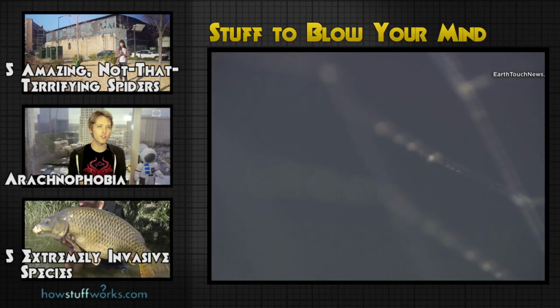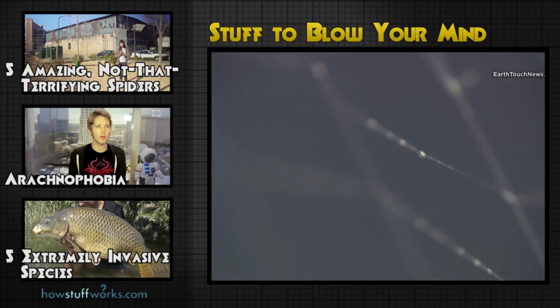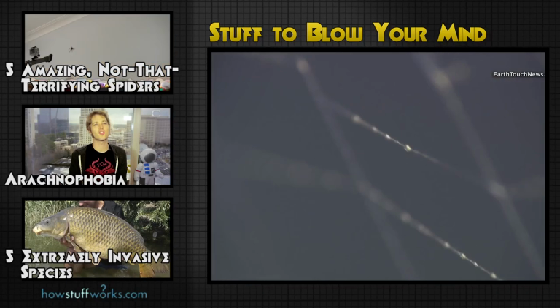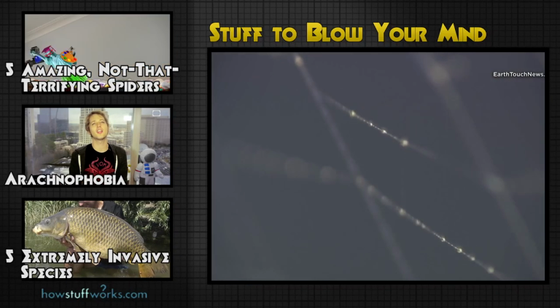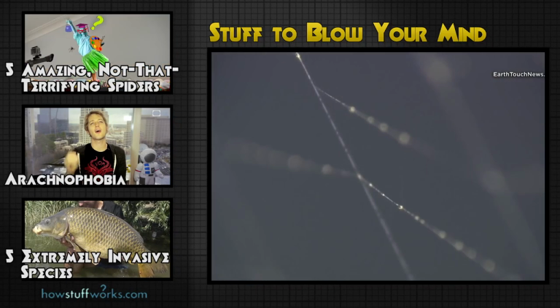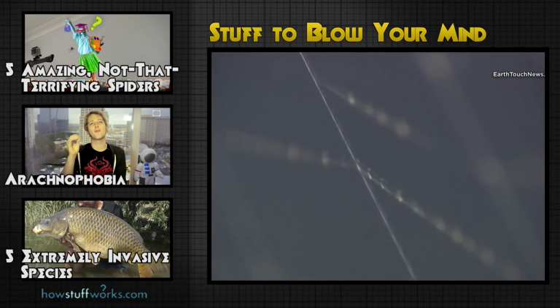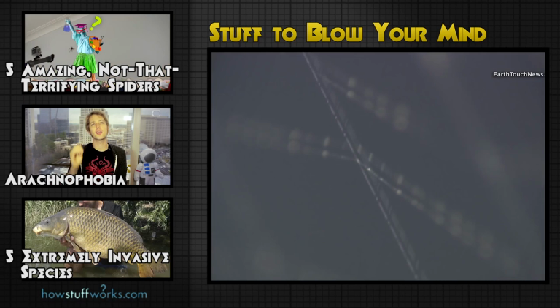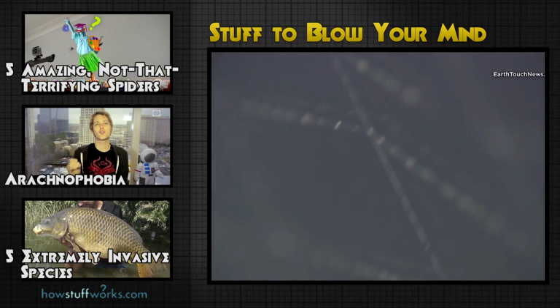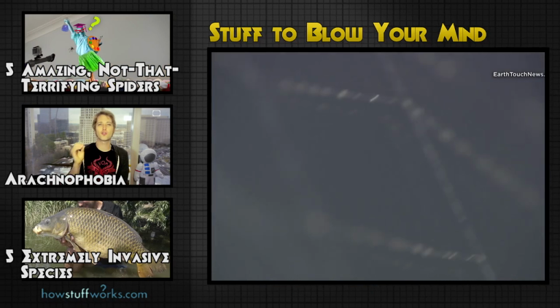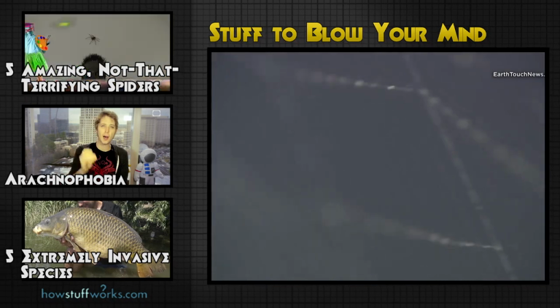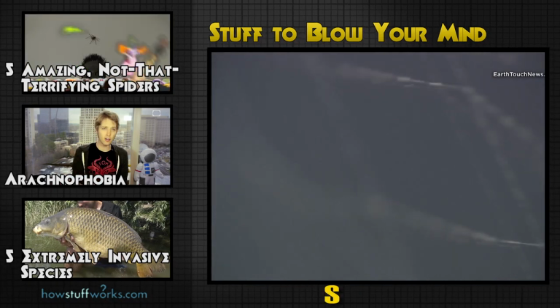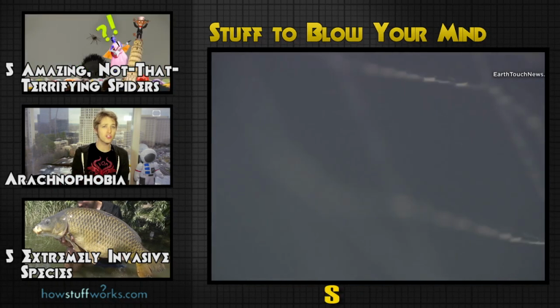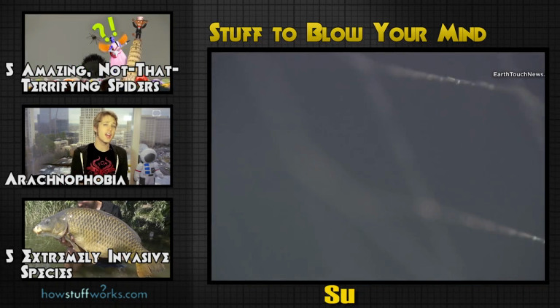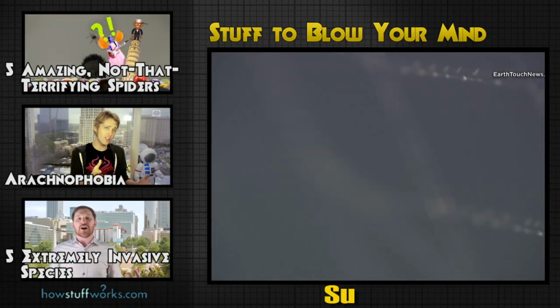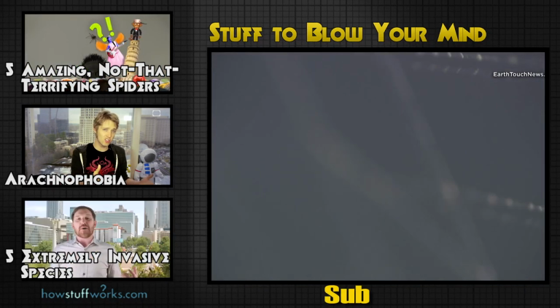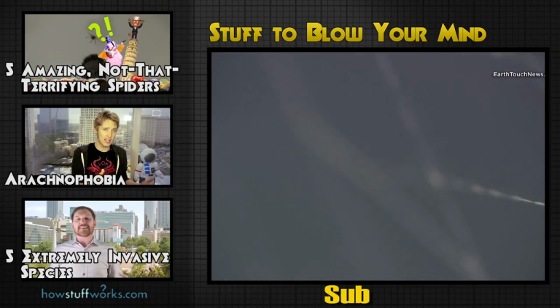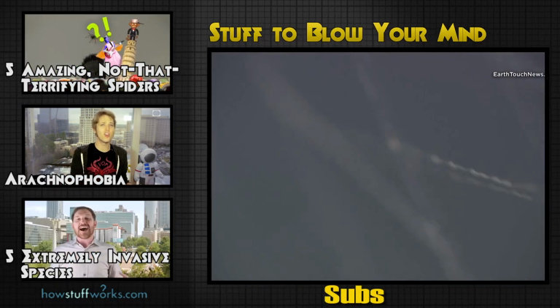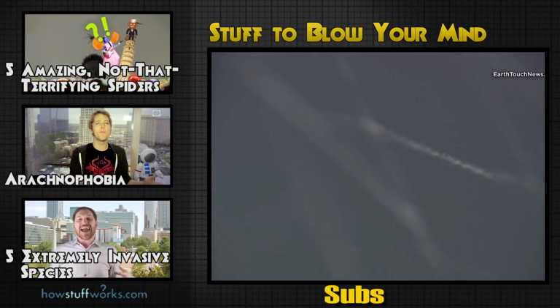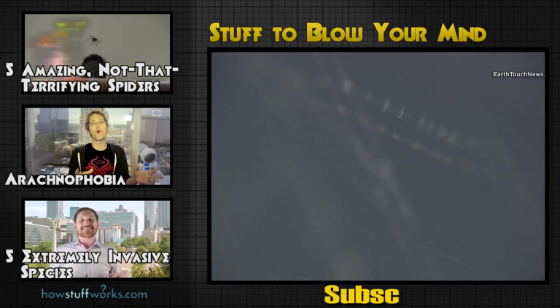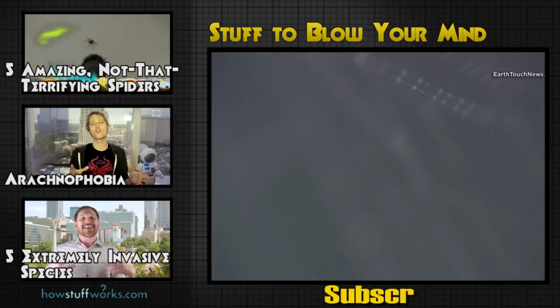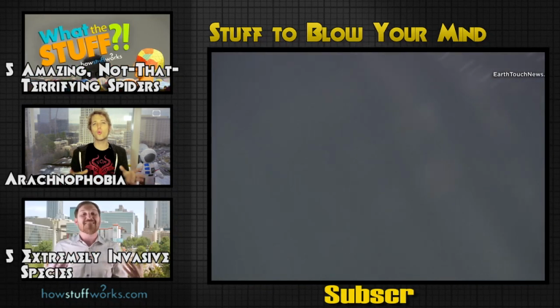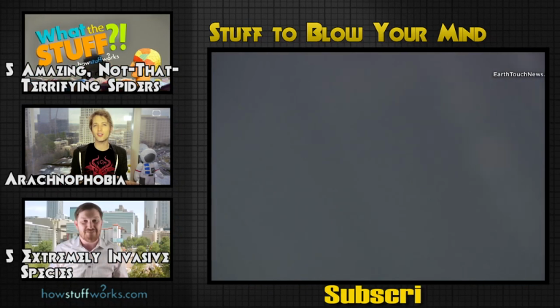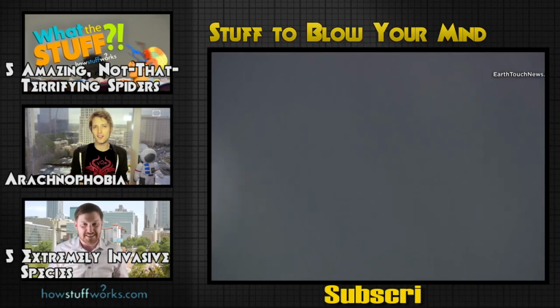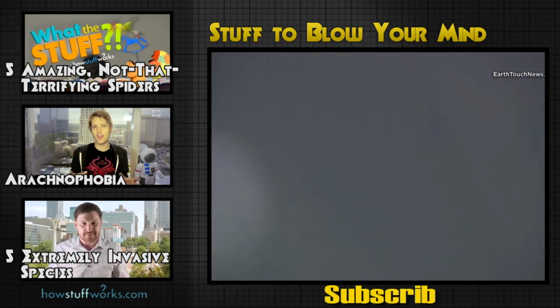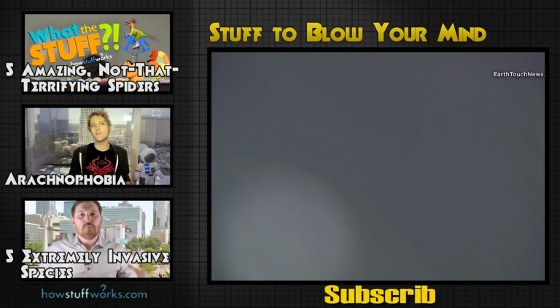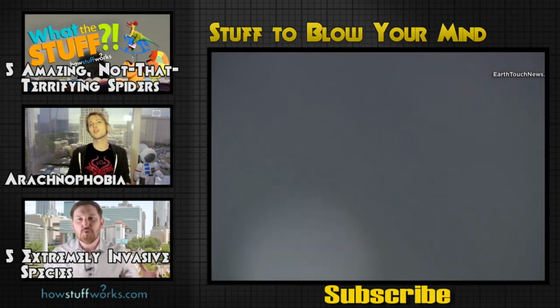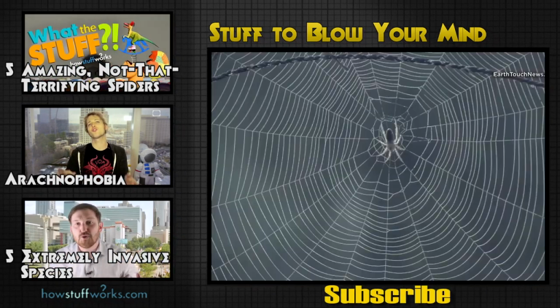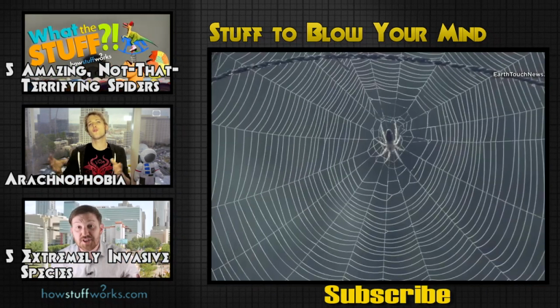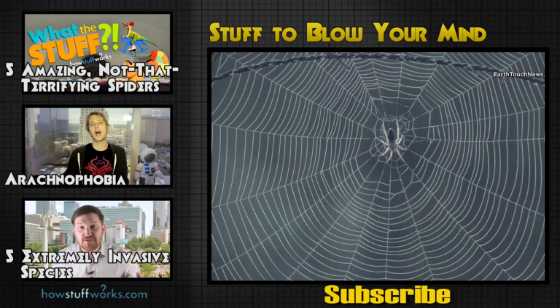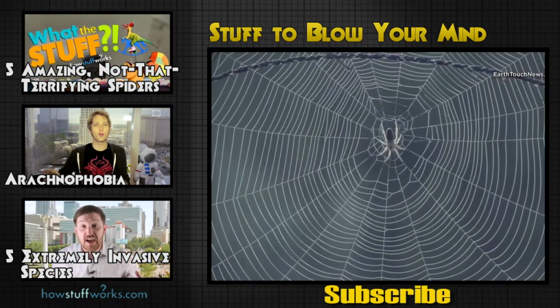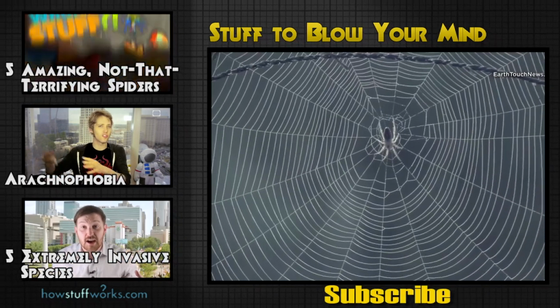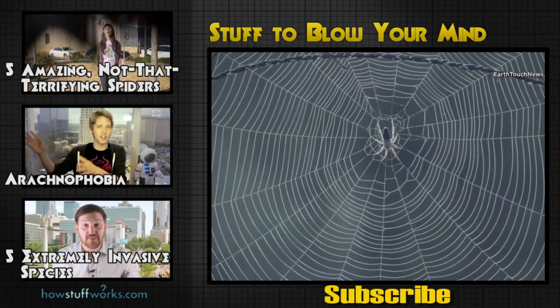If you enjoyed this video, be sure to check out these three videos as well, and don't forget to visit us at stuff2blowyourmind.com.